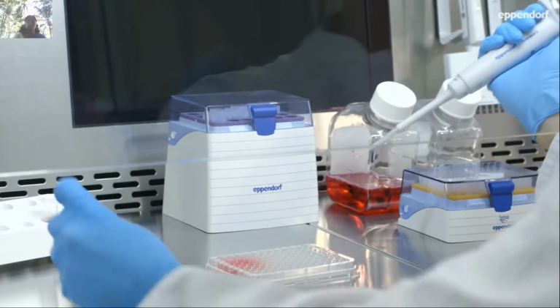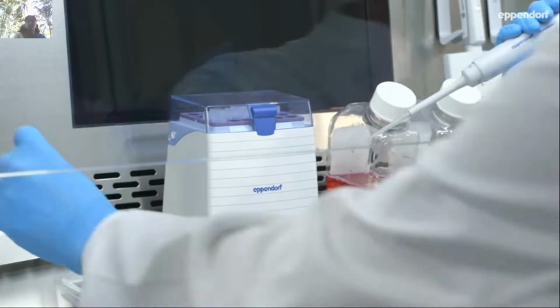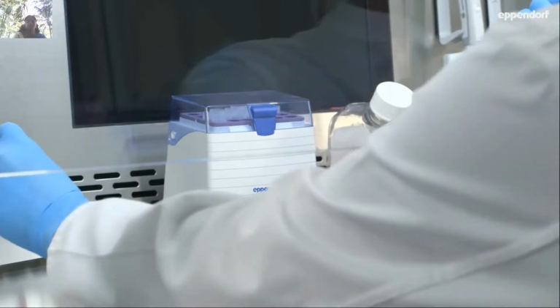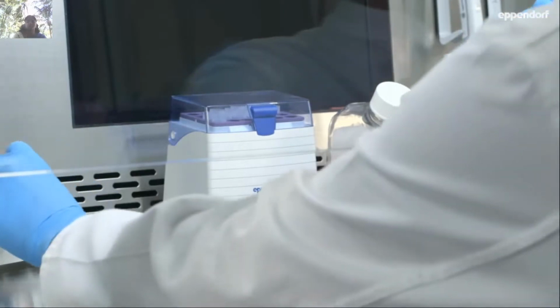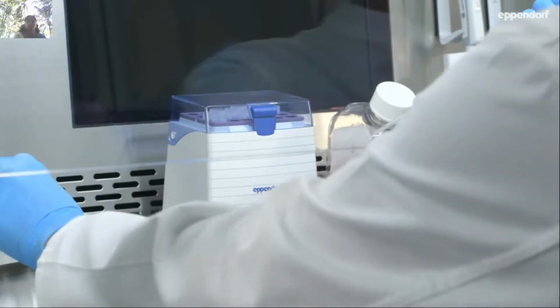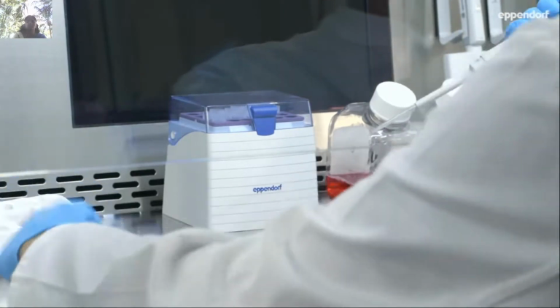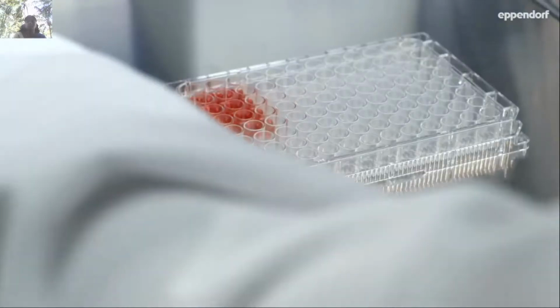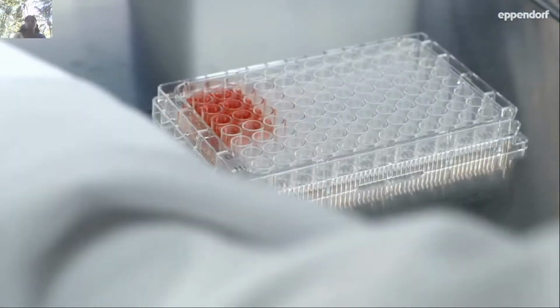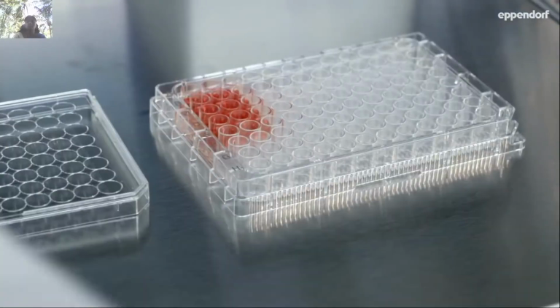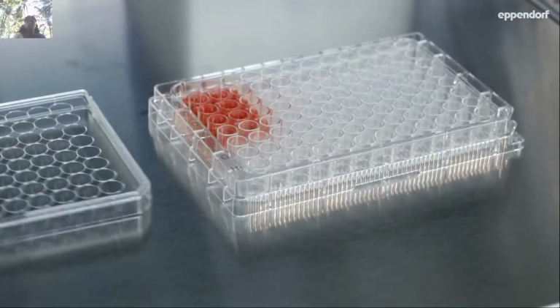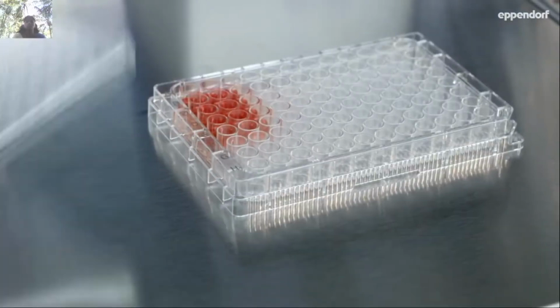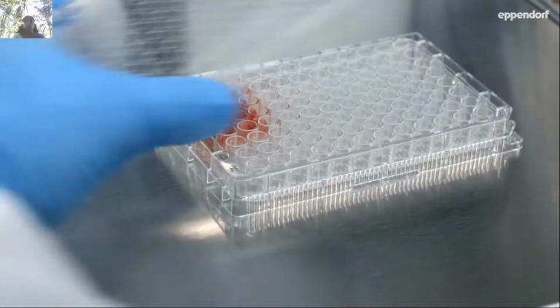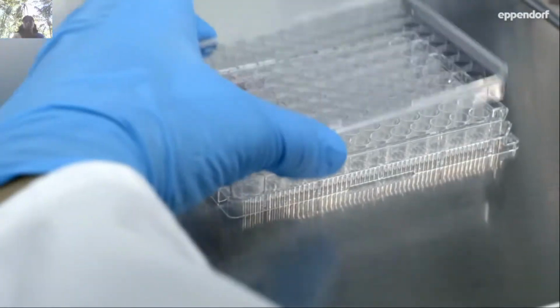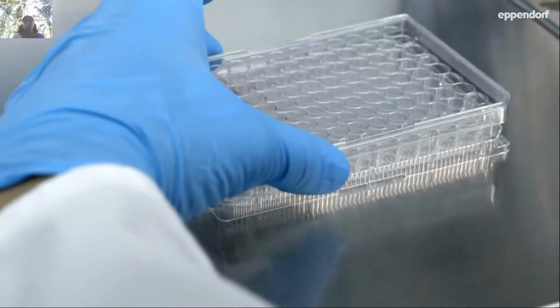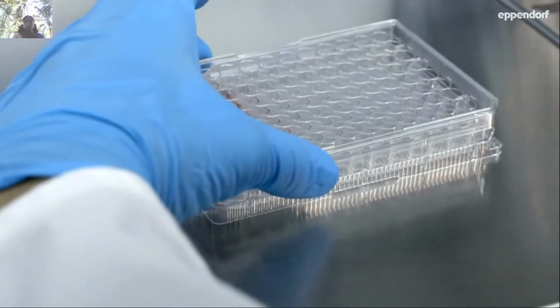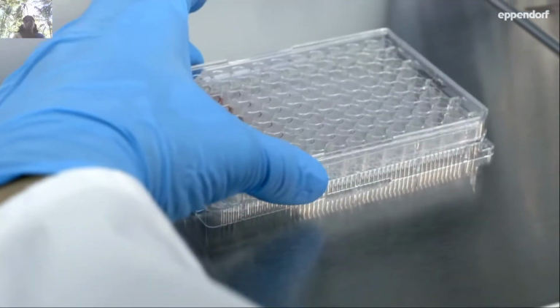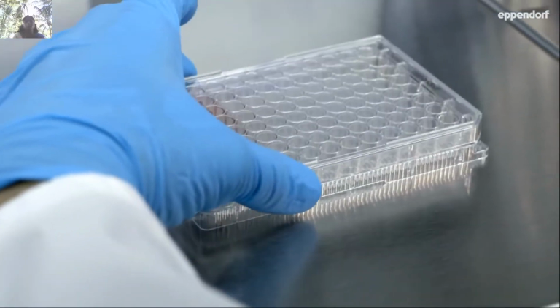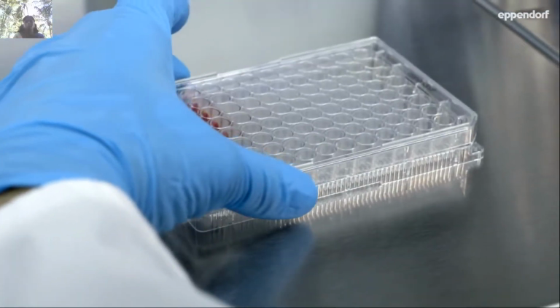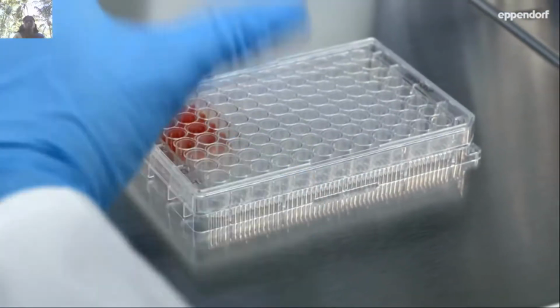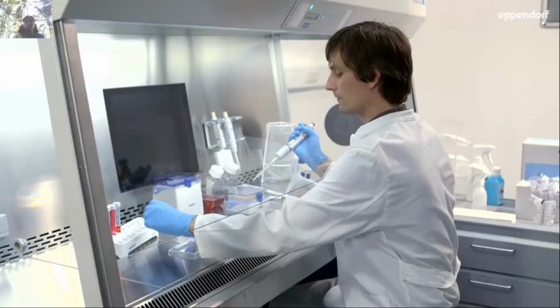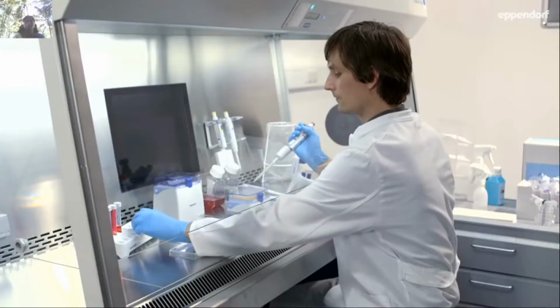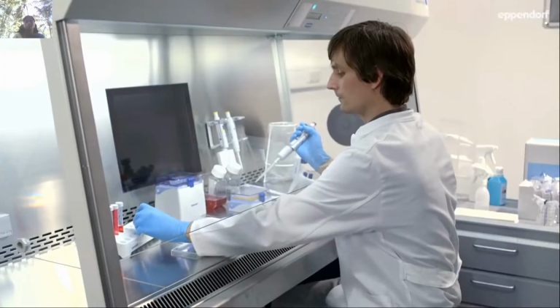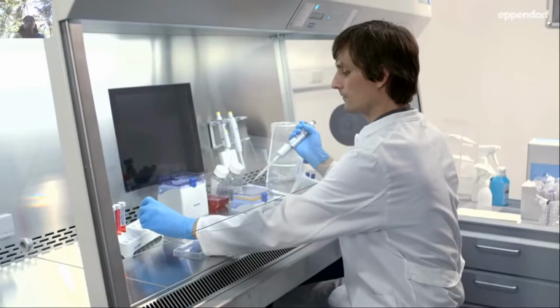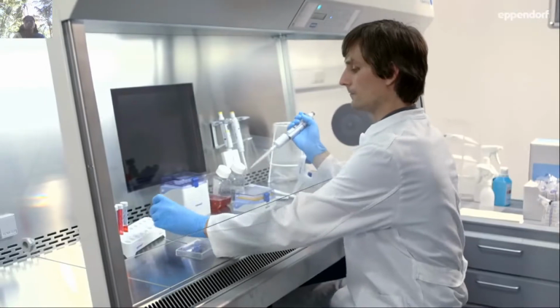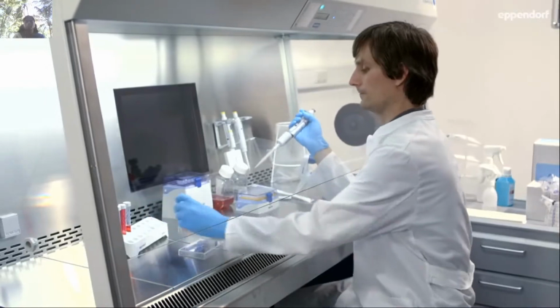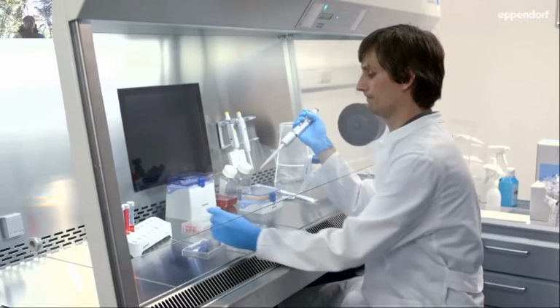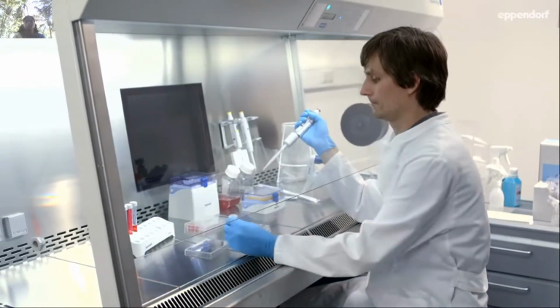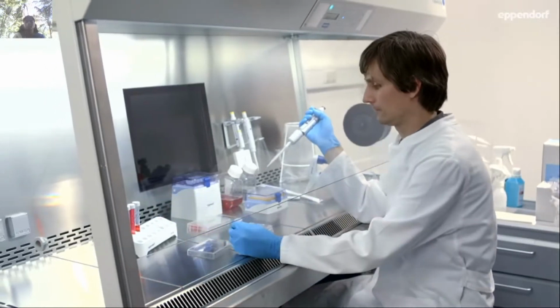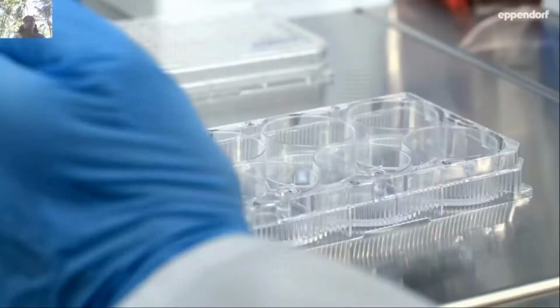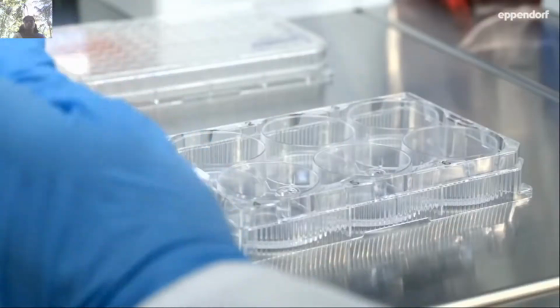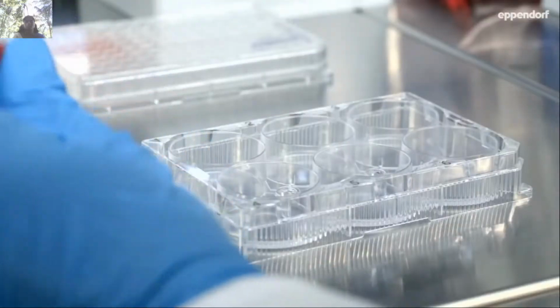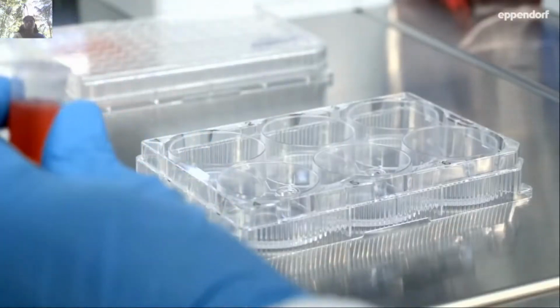All Eppendorf cell culture plates have high contrast alphanumeric labeling for fast and easy well identification. A defined corrugated gripping area guarantees safe handling.